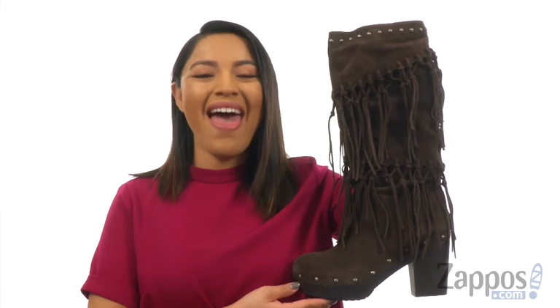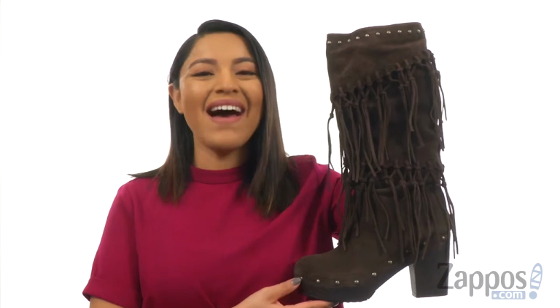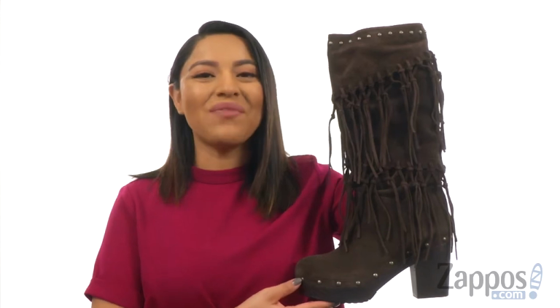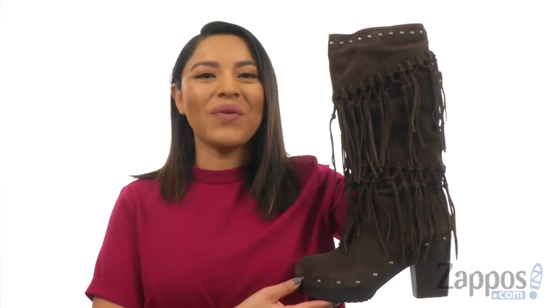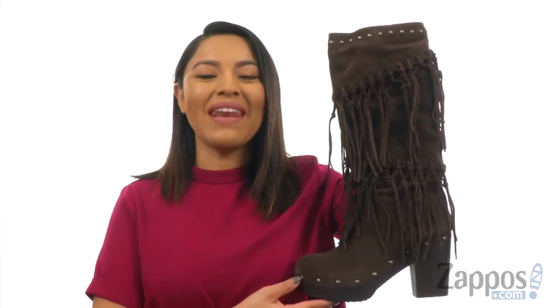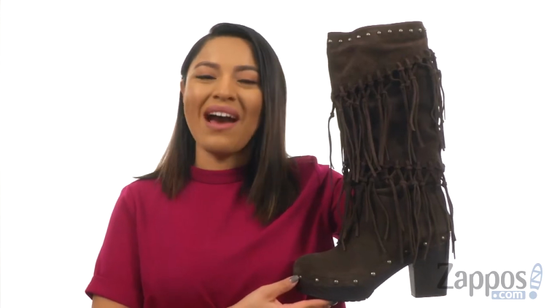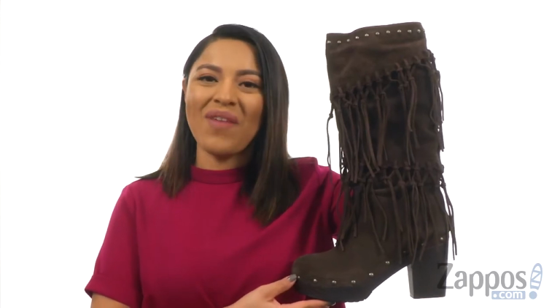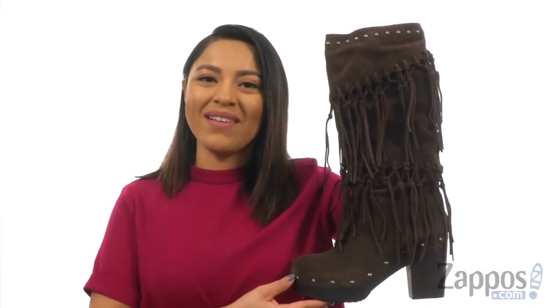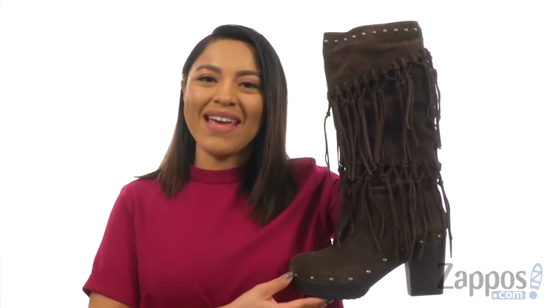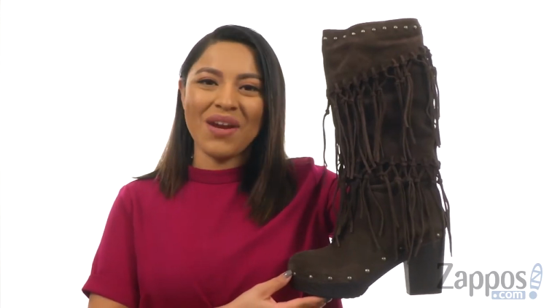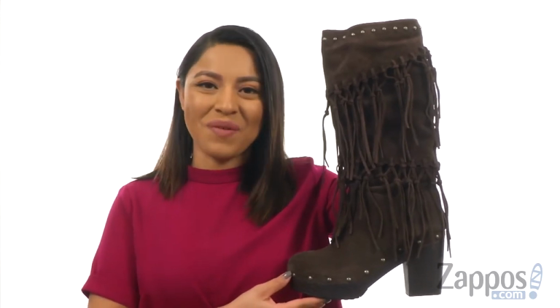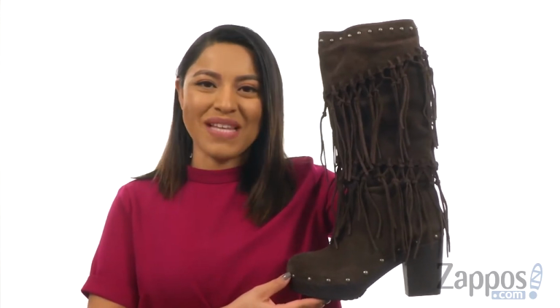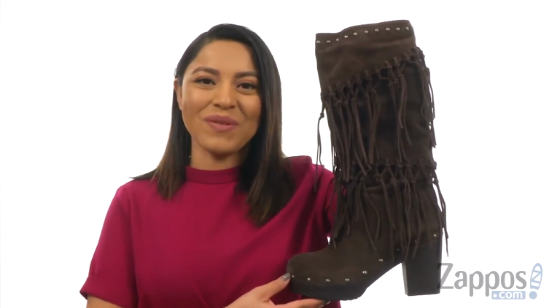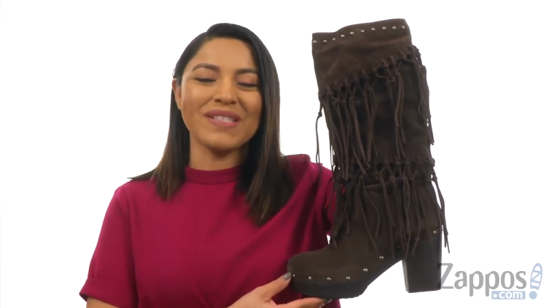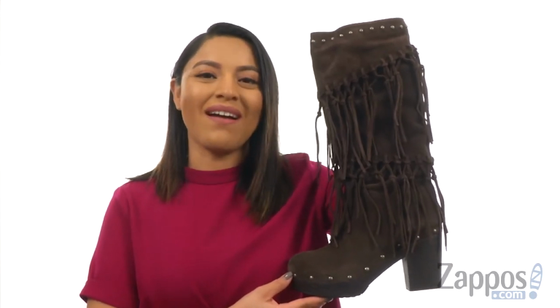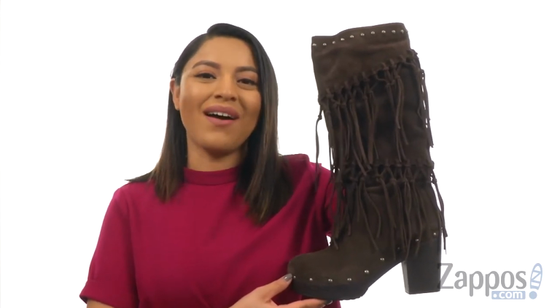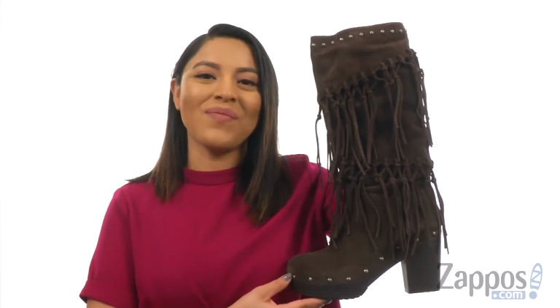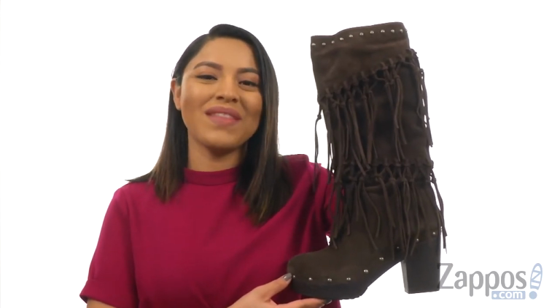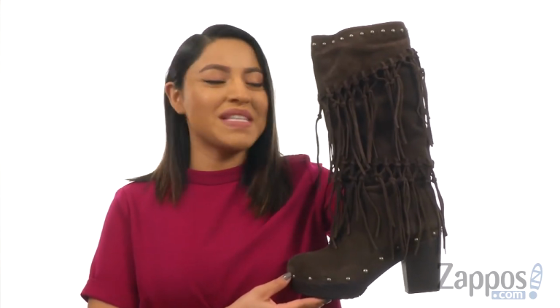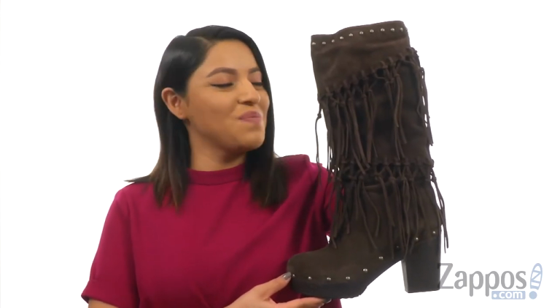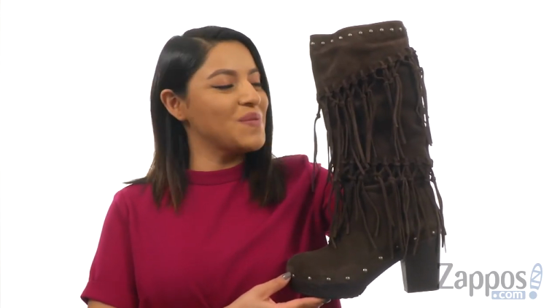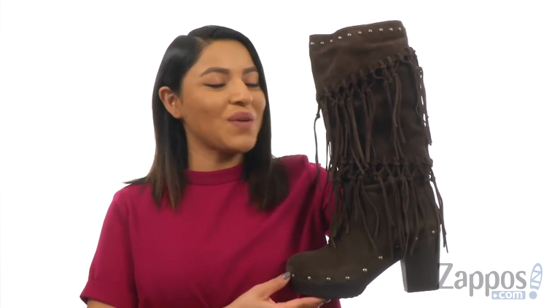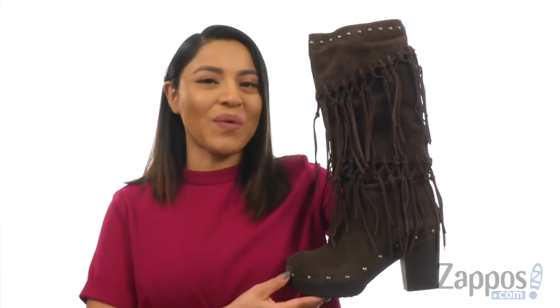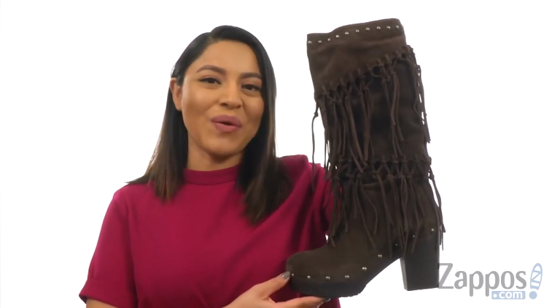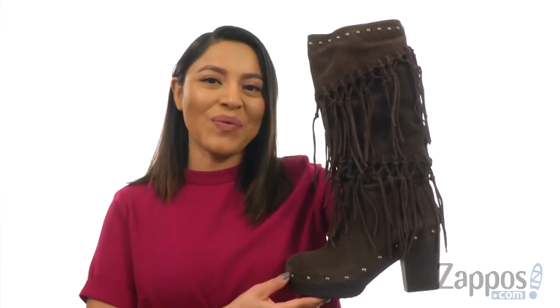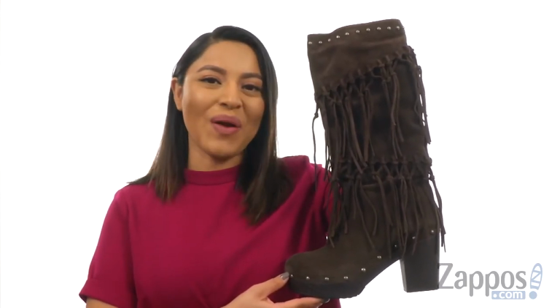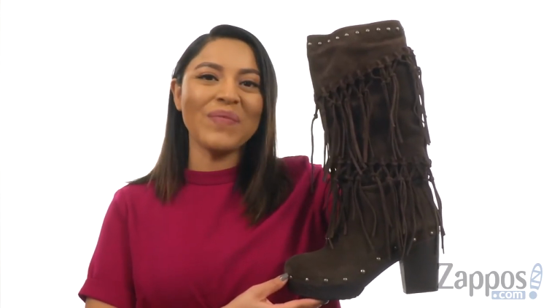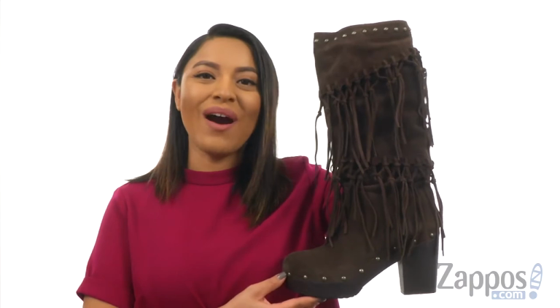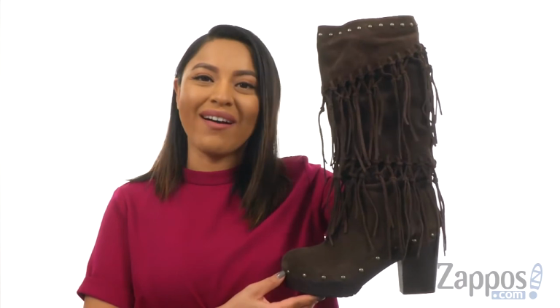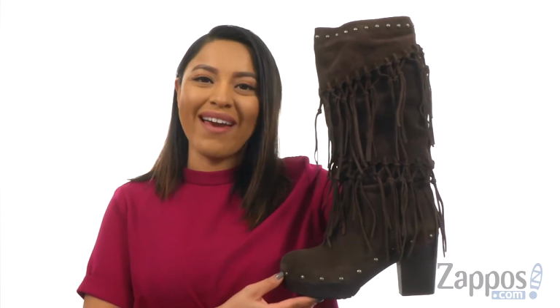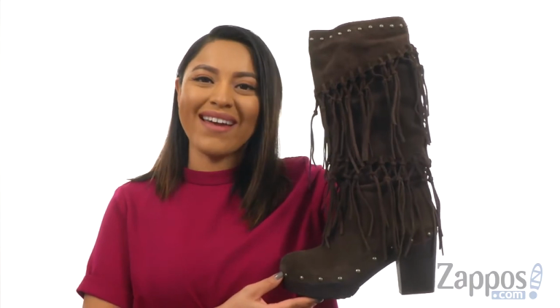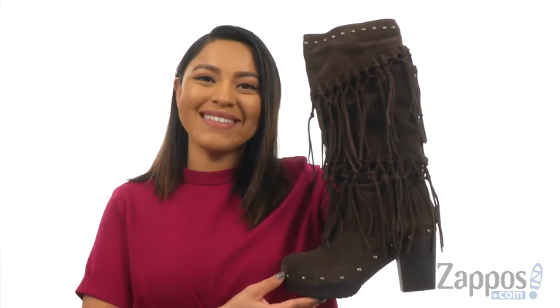Hi everyone, I'm Nellie and I'm from sapos.com. This is Music Row from Ariadne.